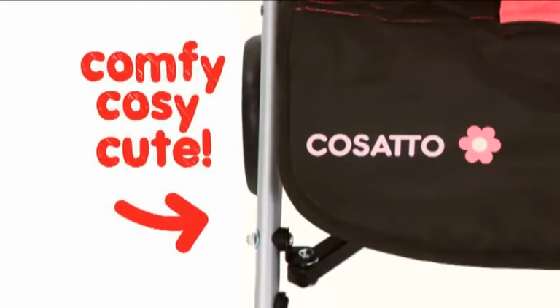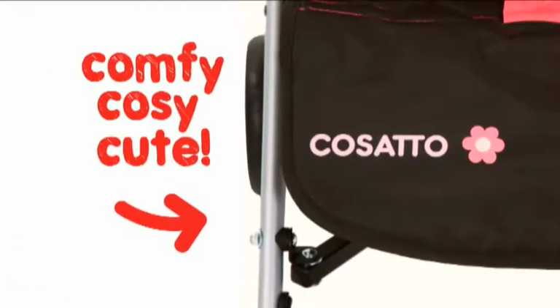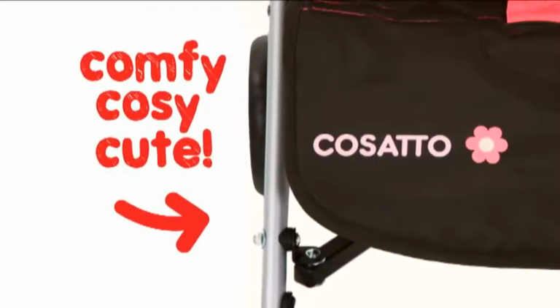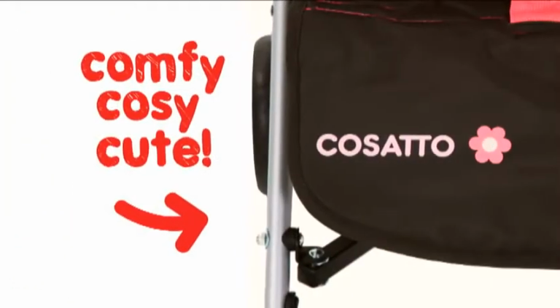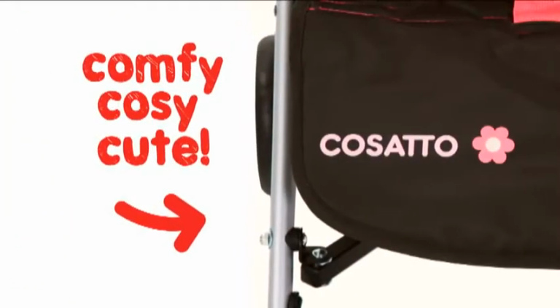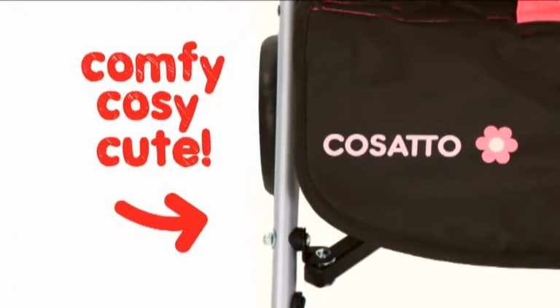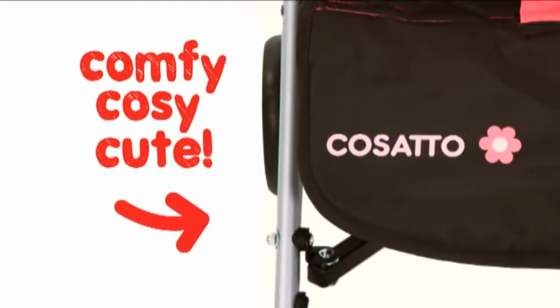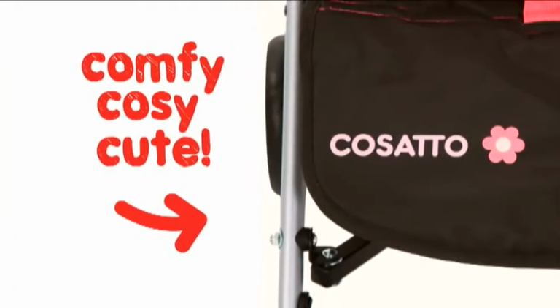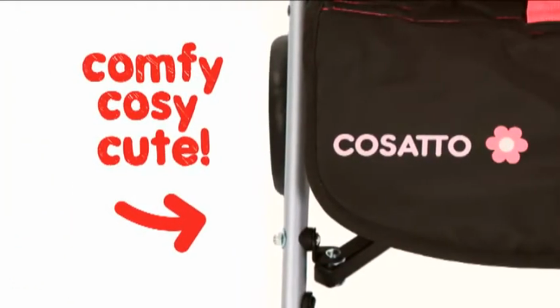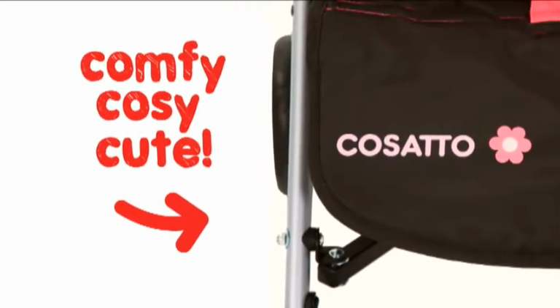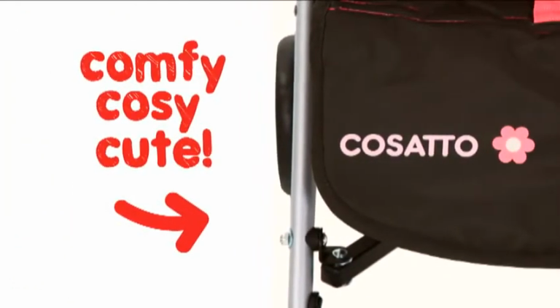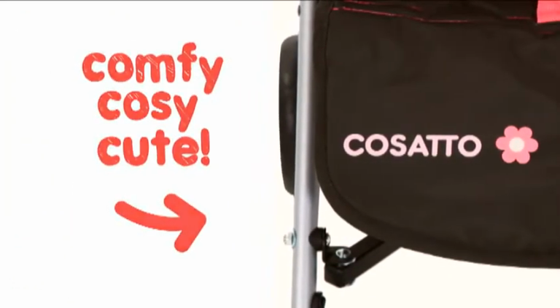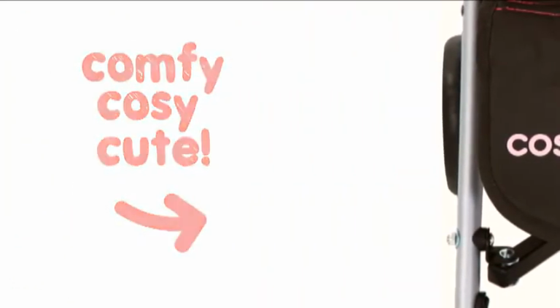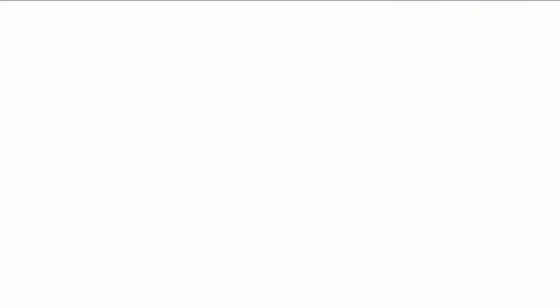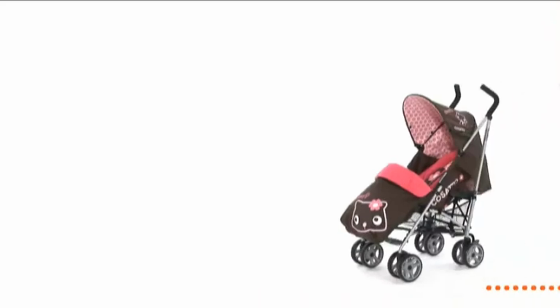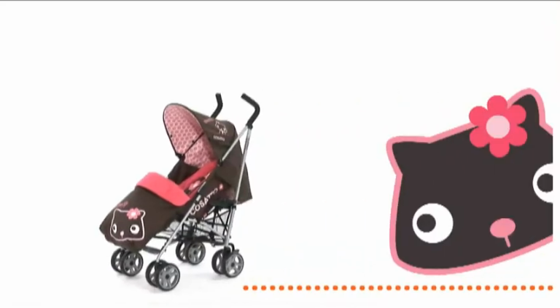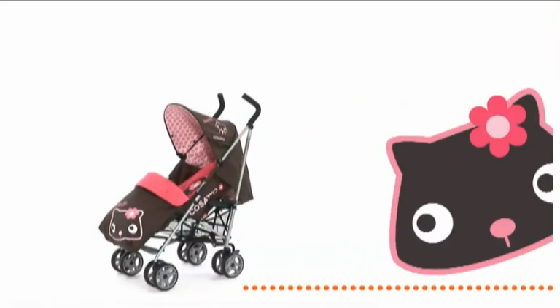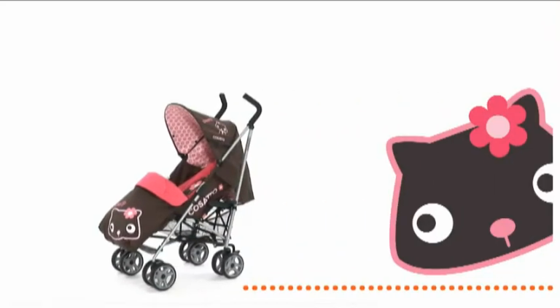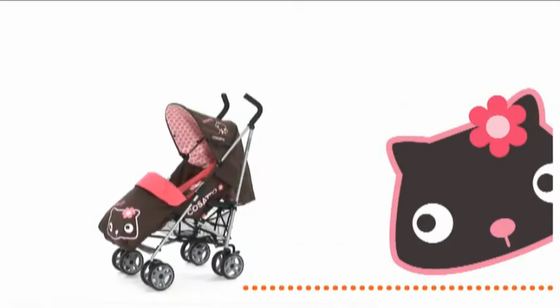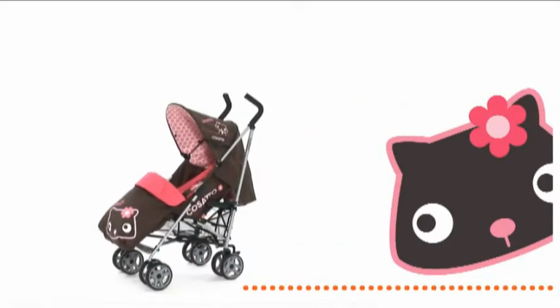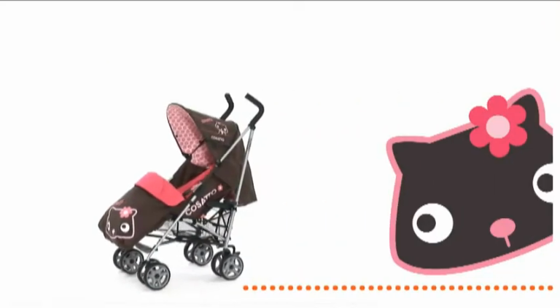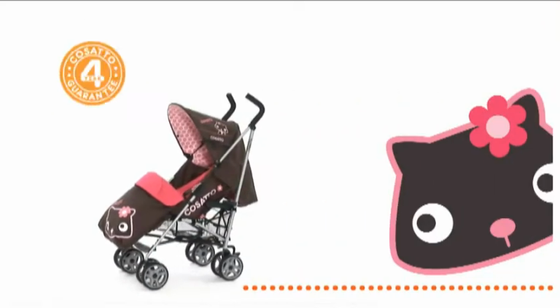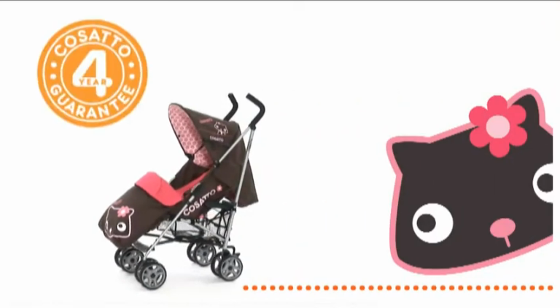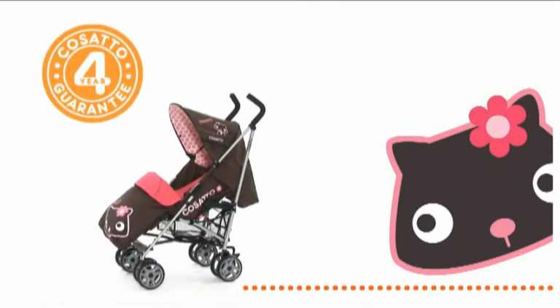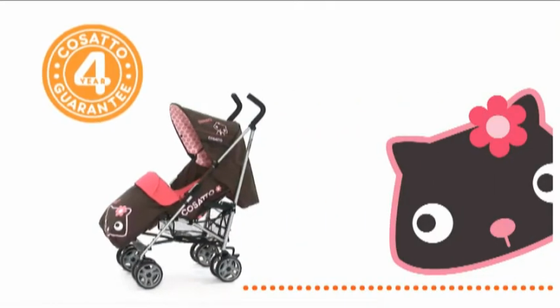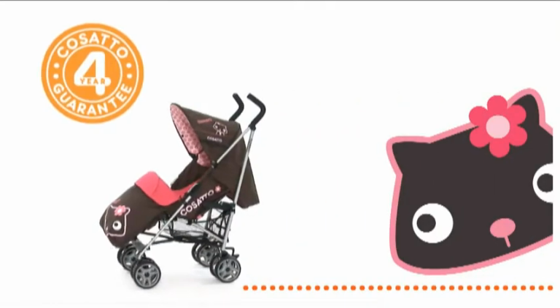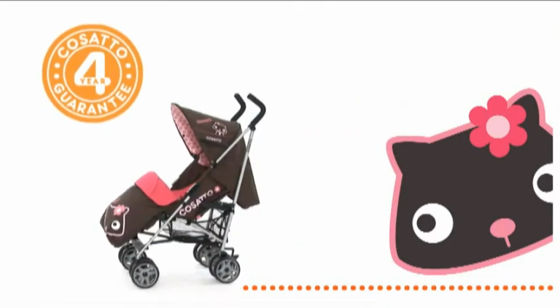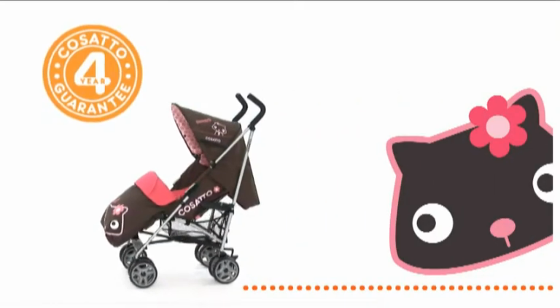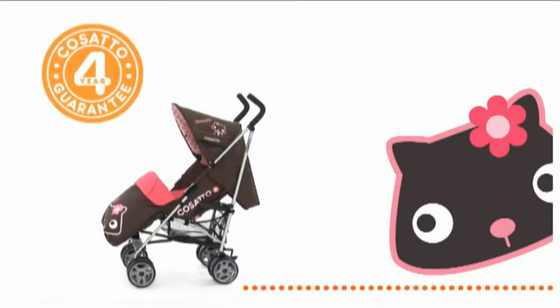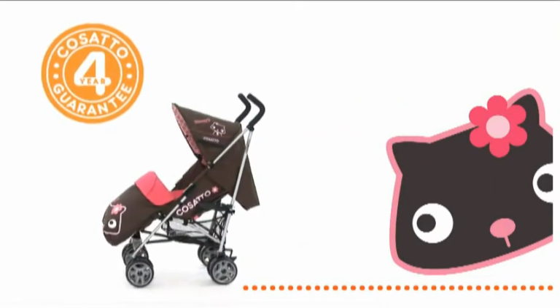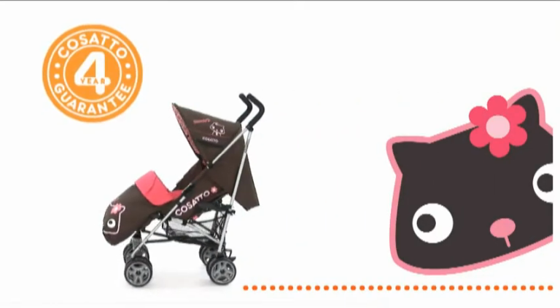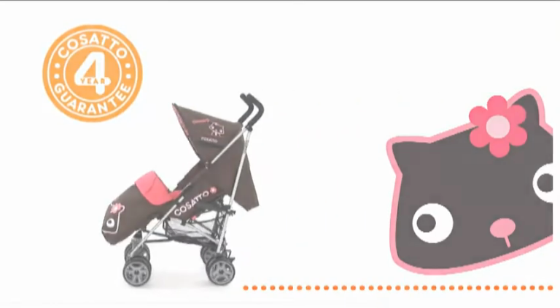Comfy, cosy and cute, the Swiftlight Super, like all Cosato's wonderful stuff, is covered by a free four-year guarantee.